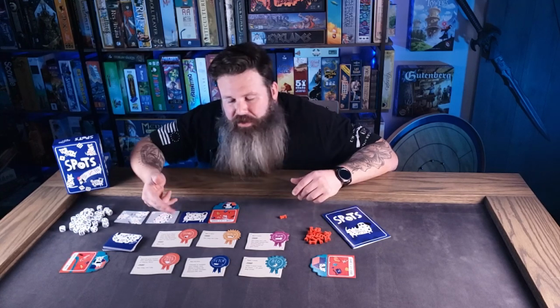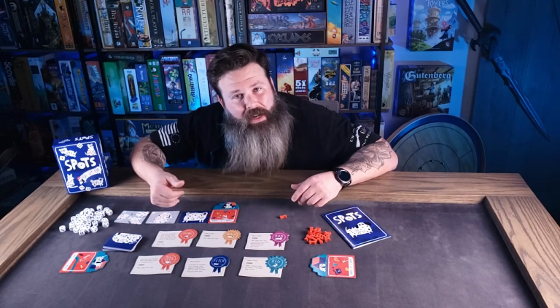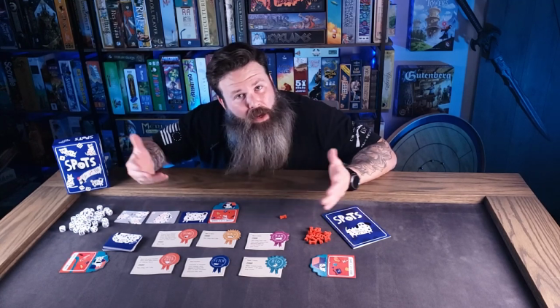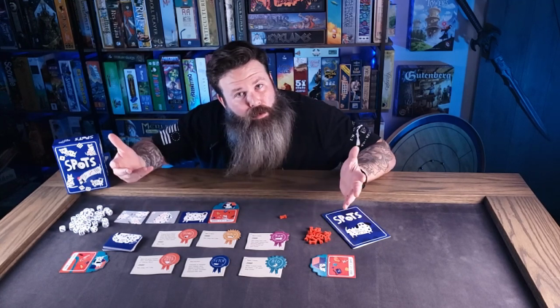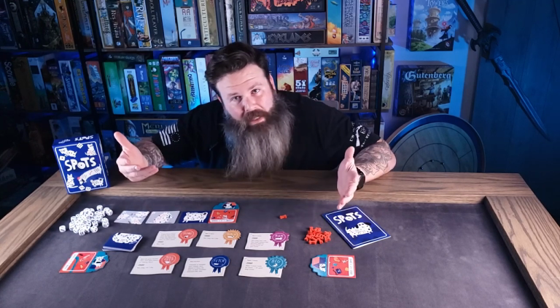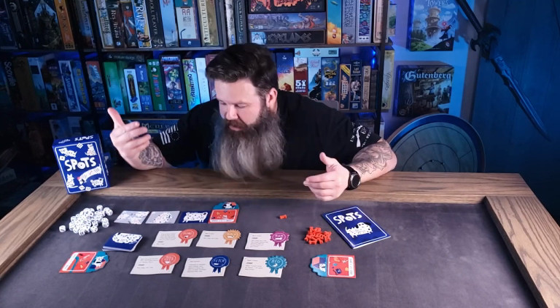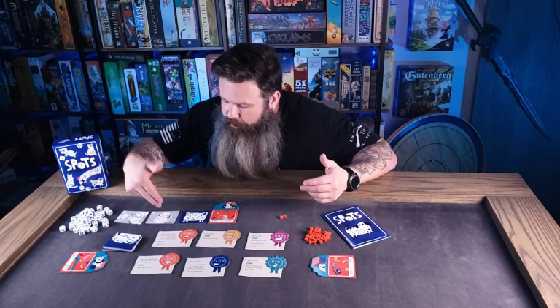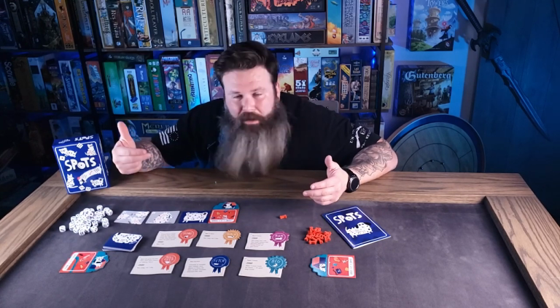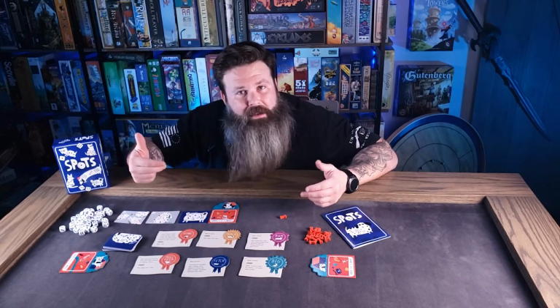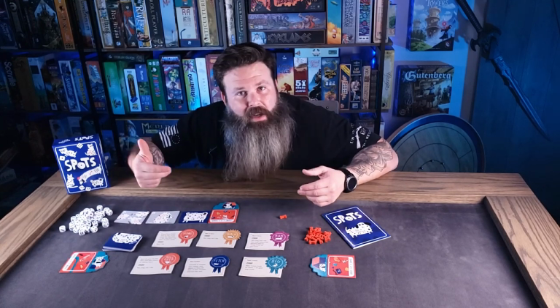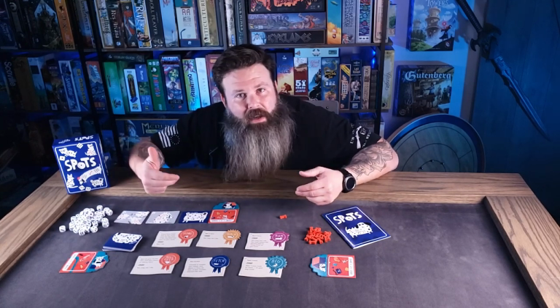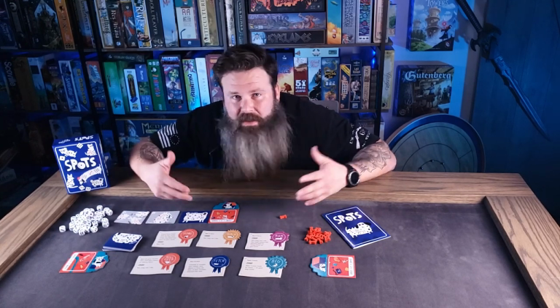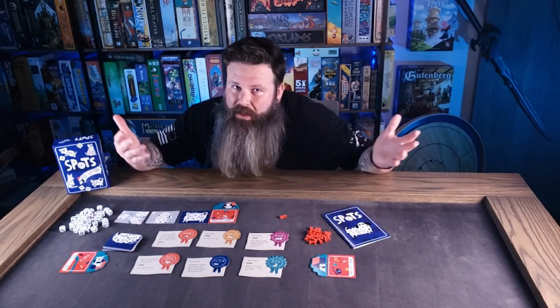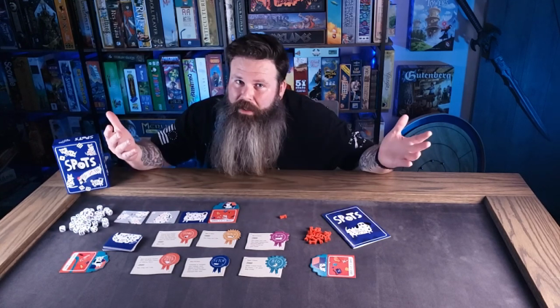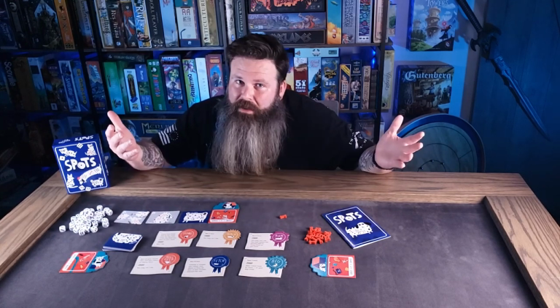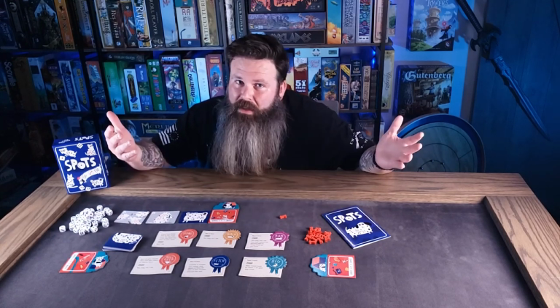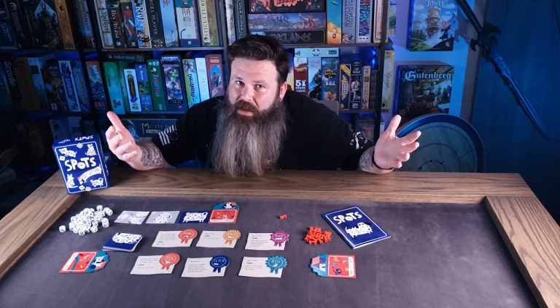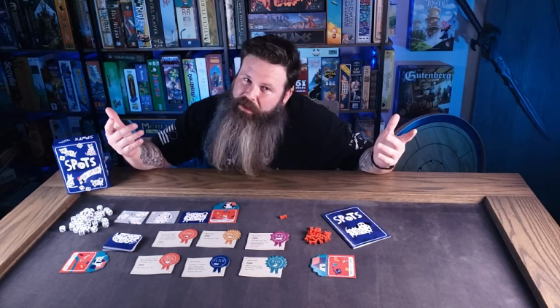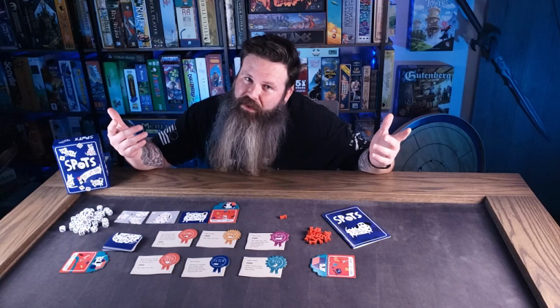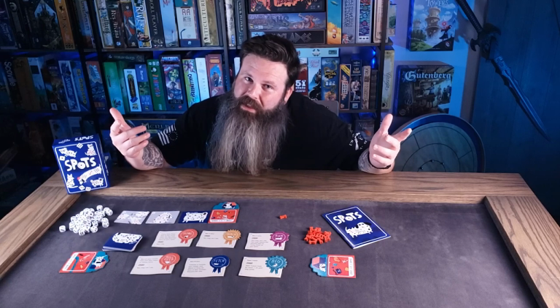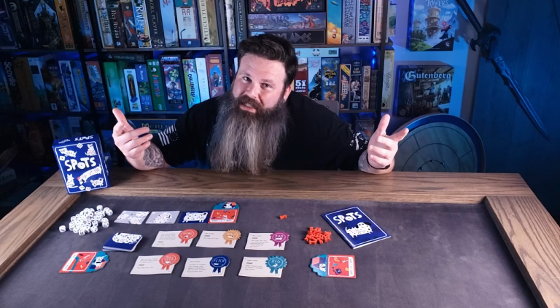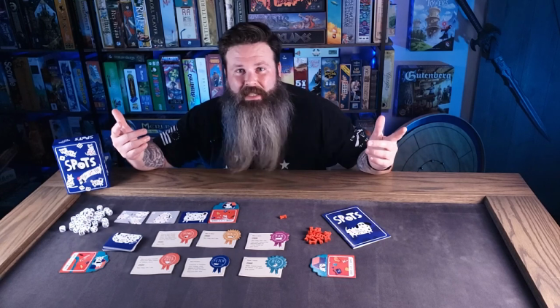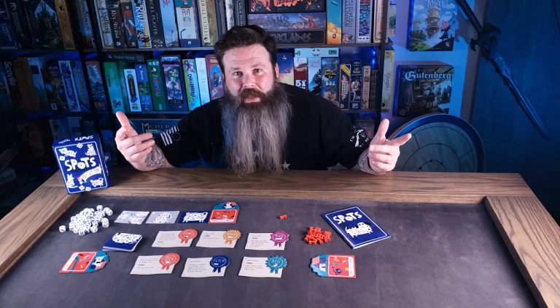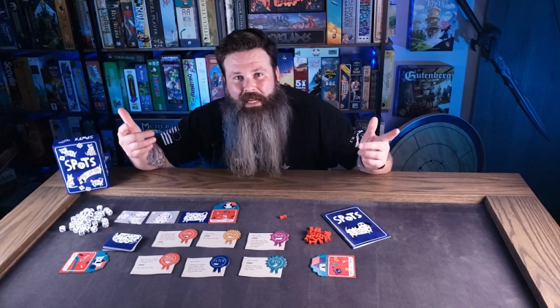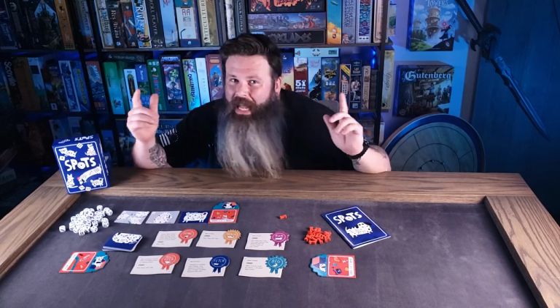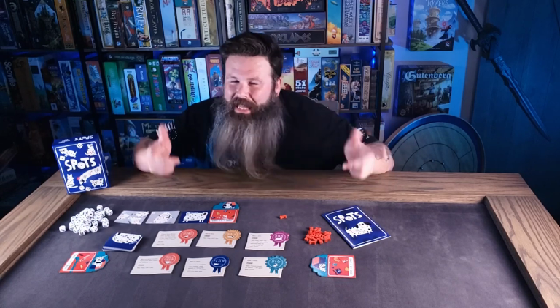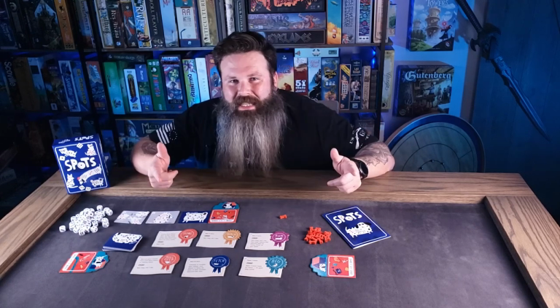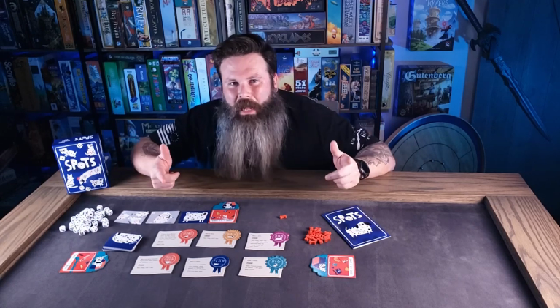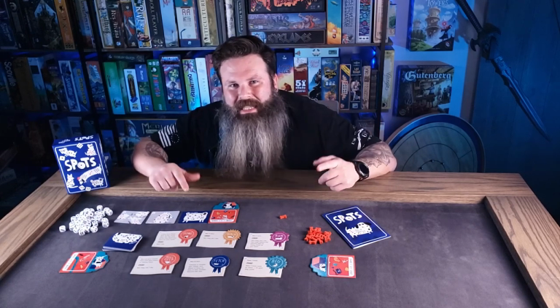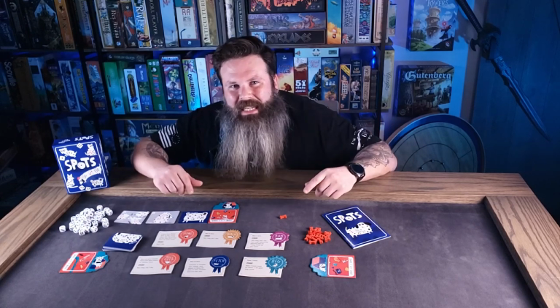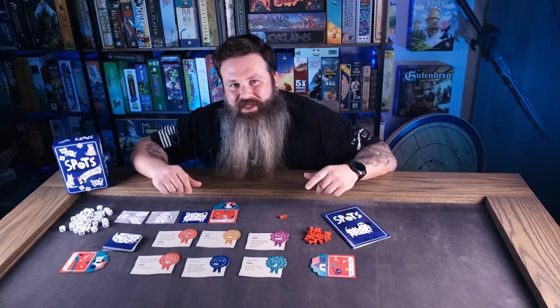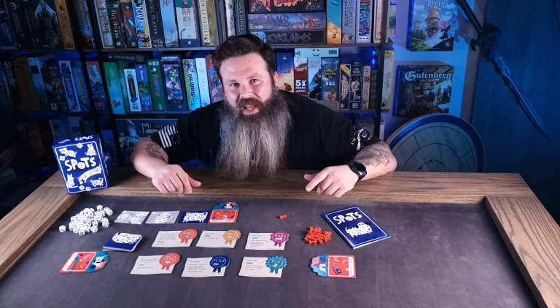In short: do a trick, roll dice, put them on your dog cards, complete your dog cards, and be the first one to get 6 completed. That is Spots in a nutshell.